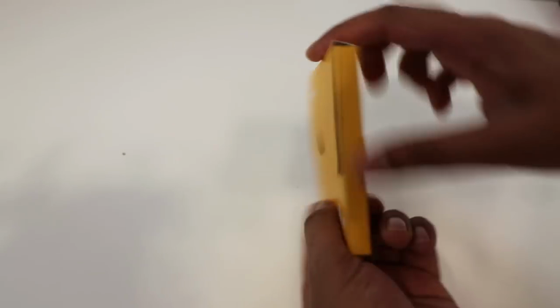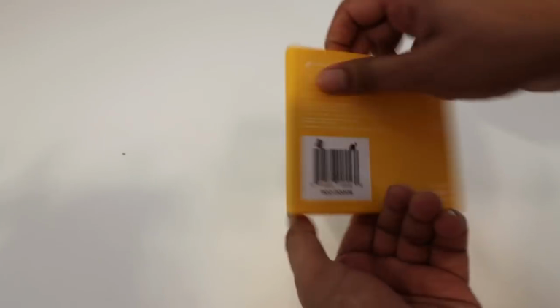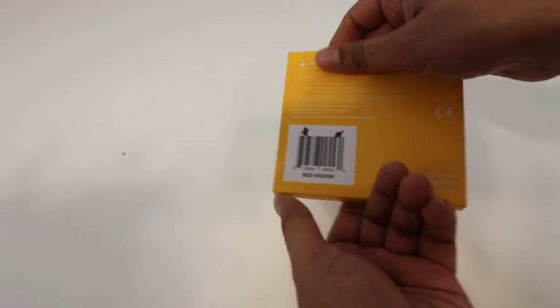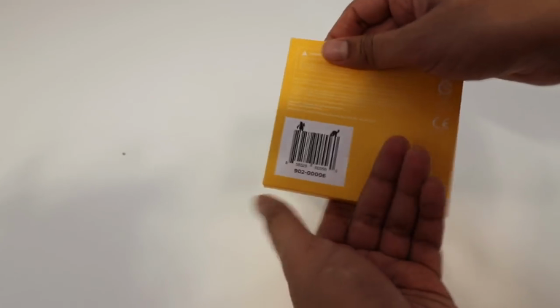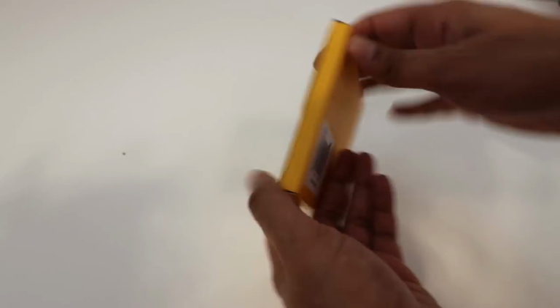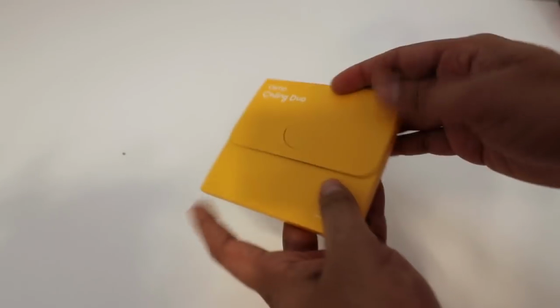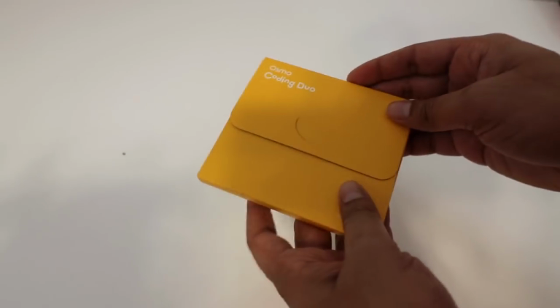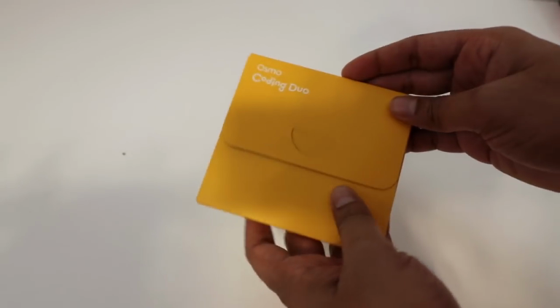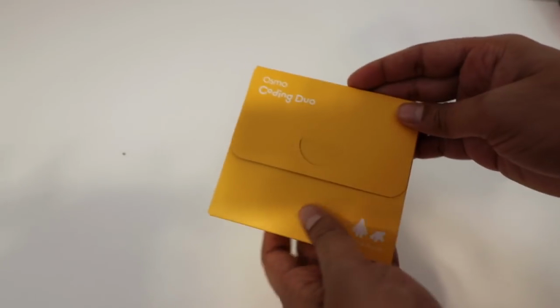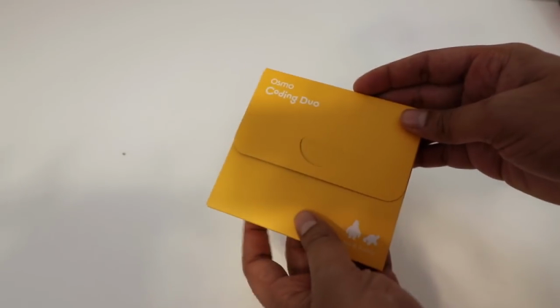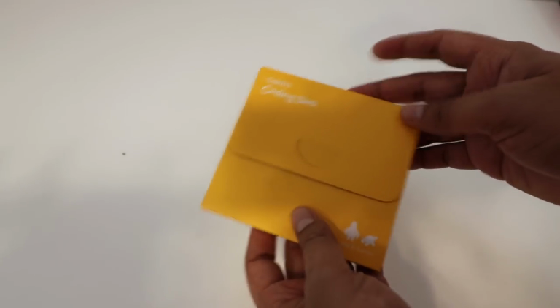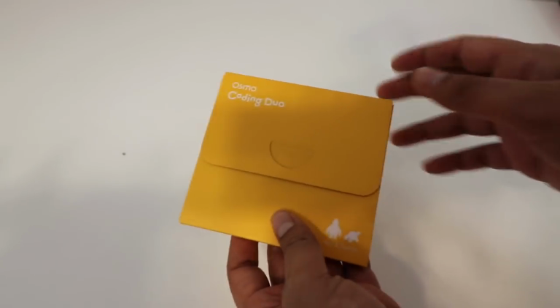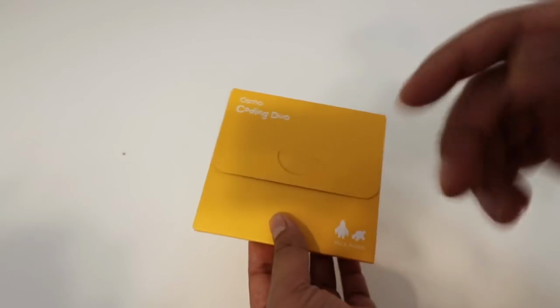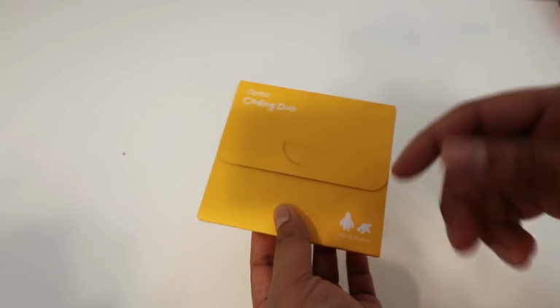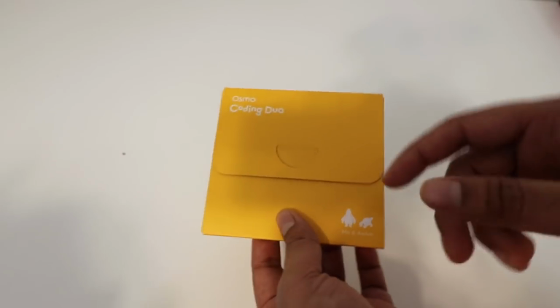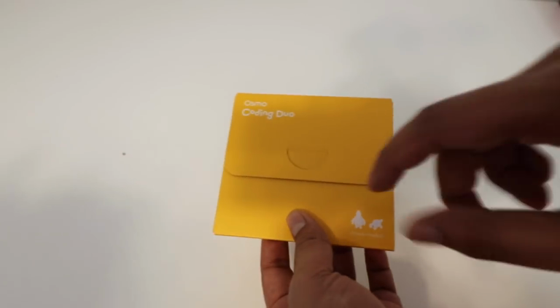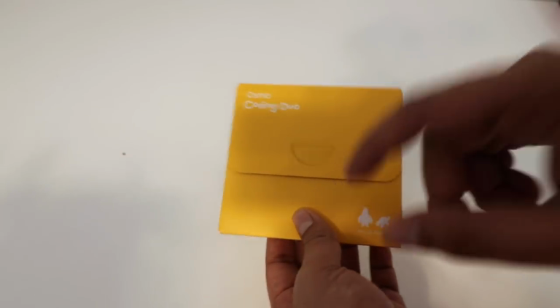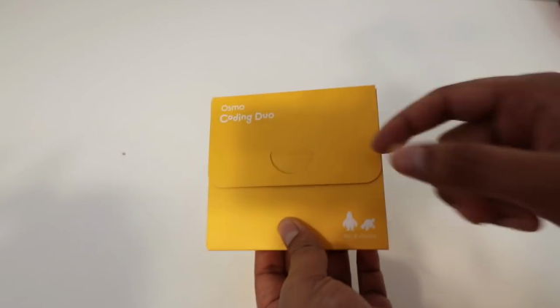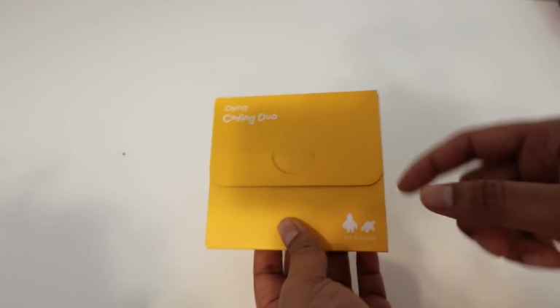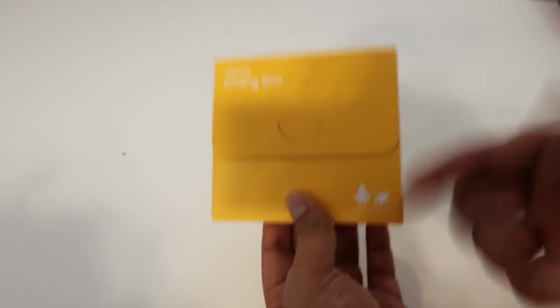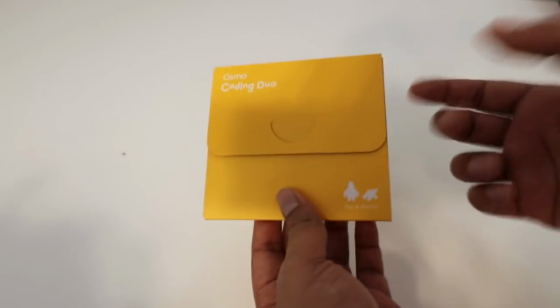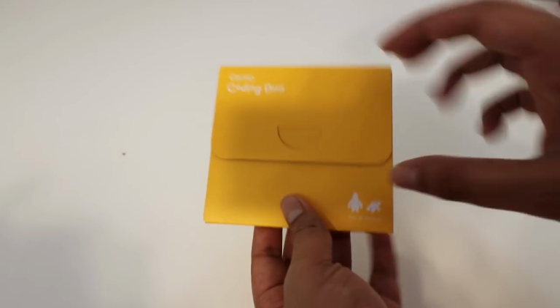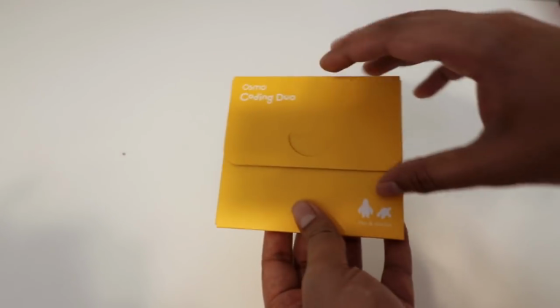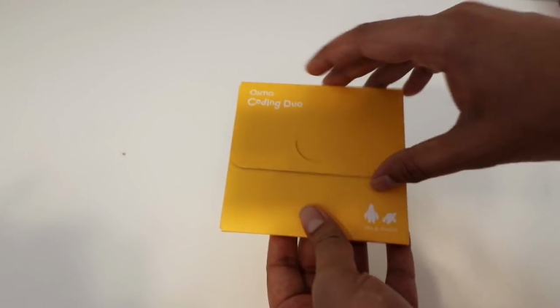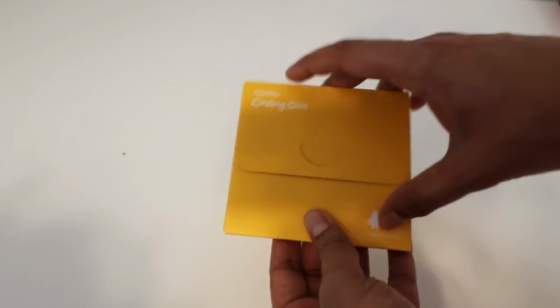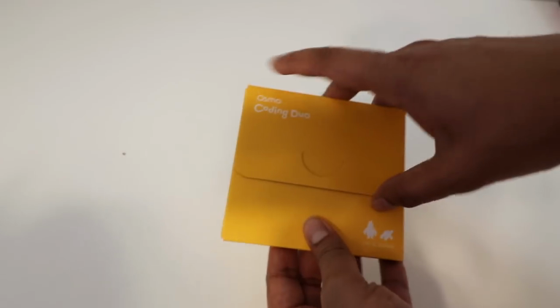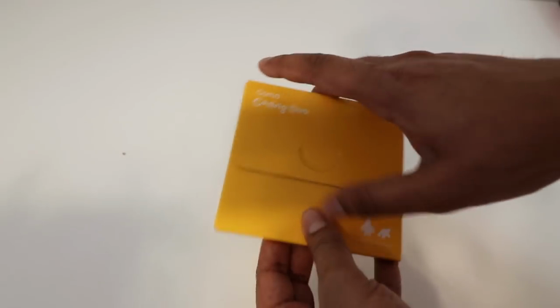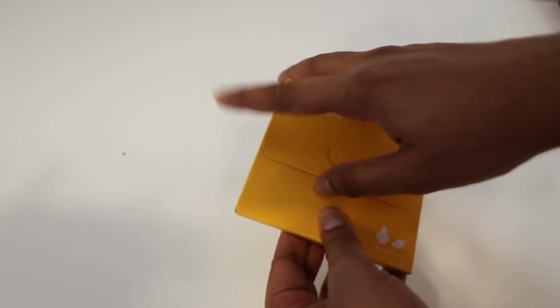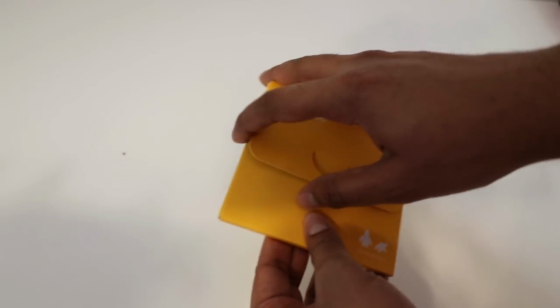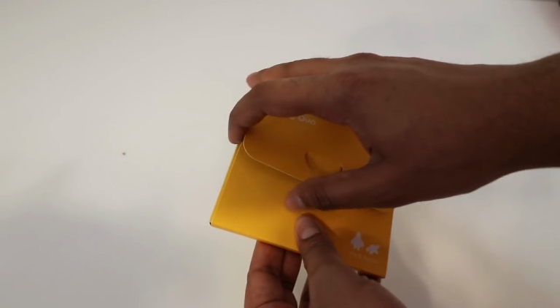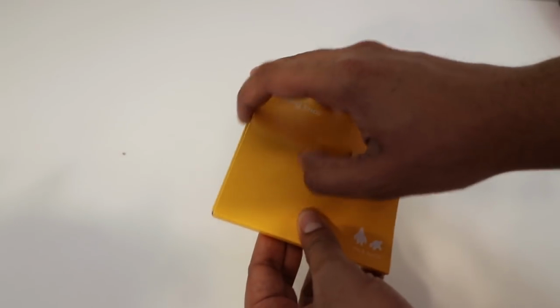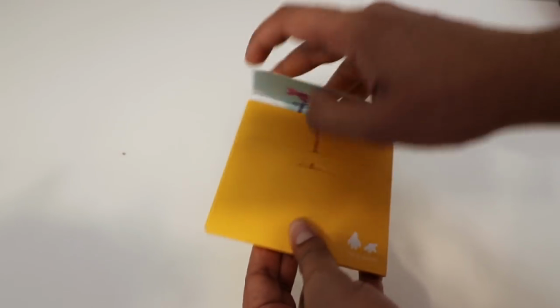This here is the Coding Duo package in which you can play different characters in the game. Let's go ahead and open this up.